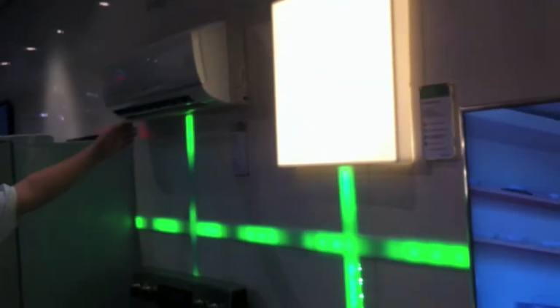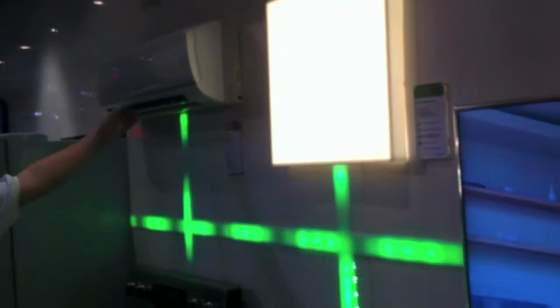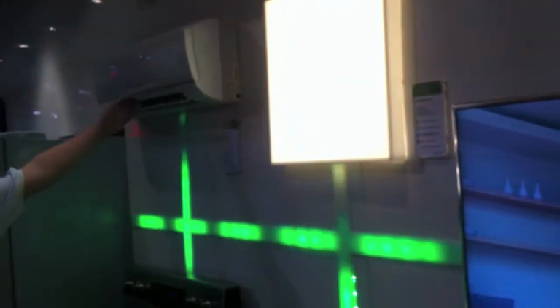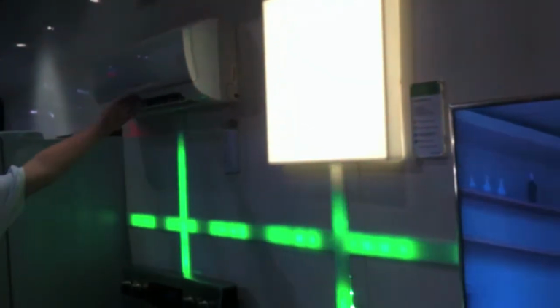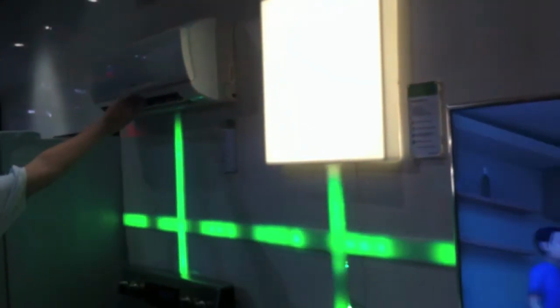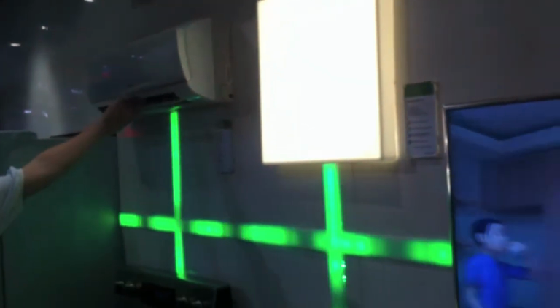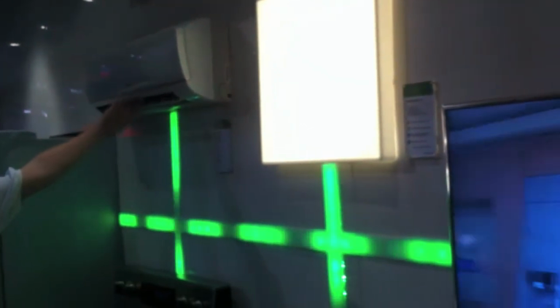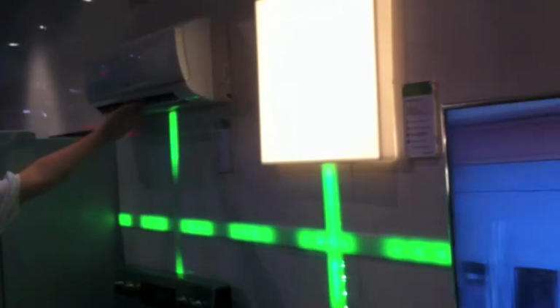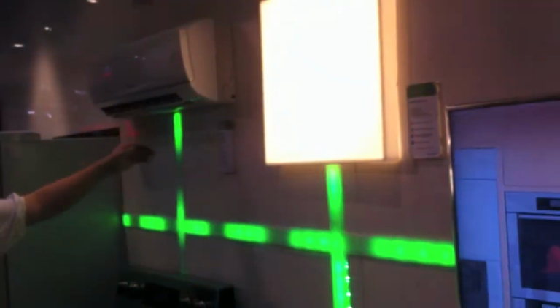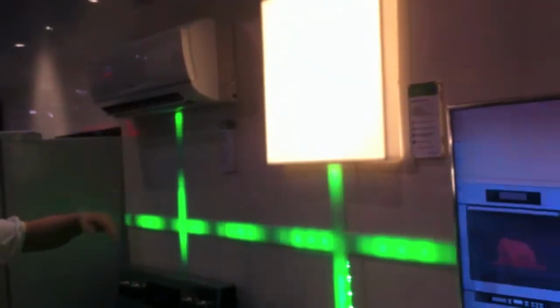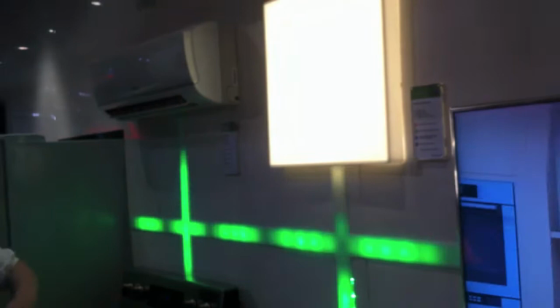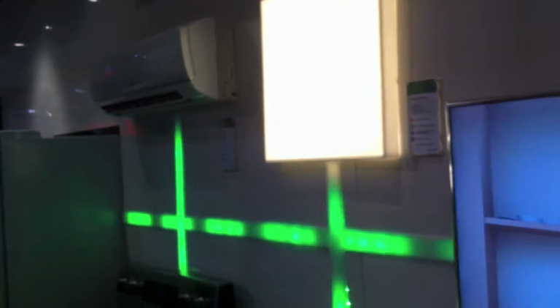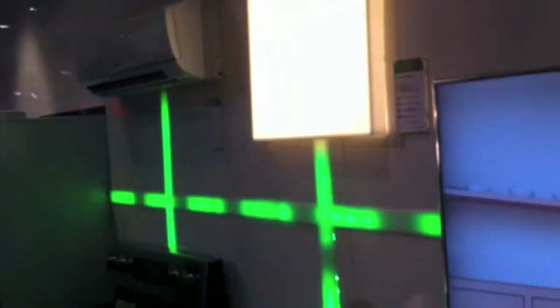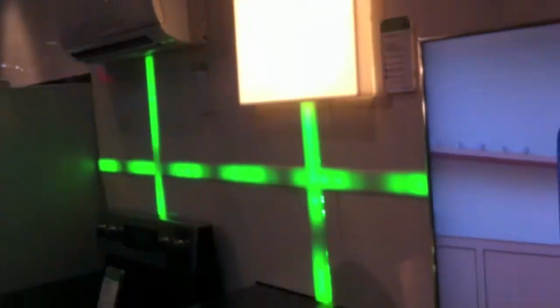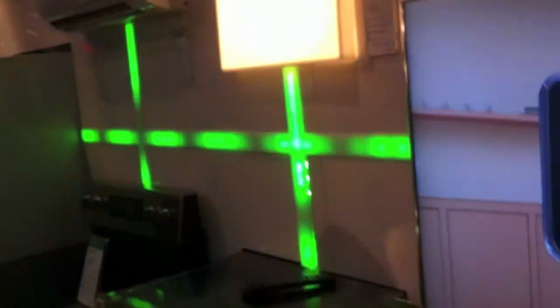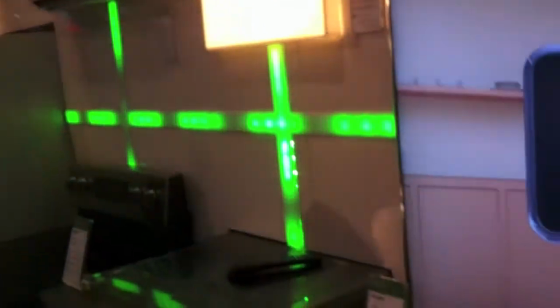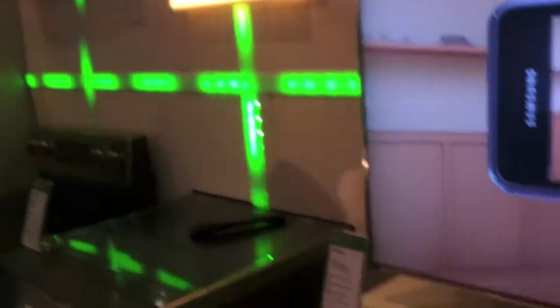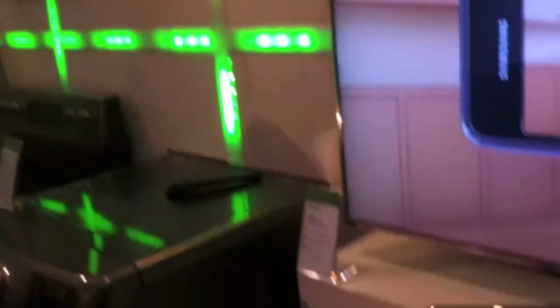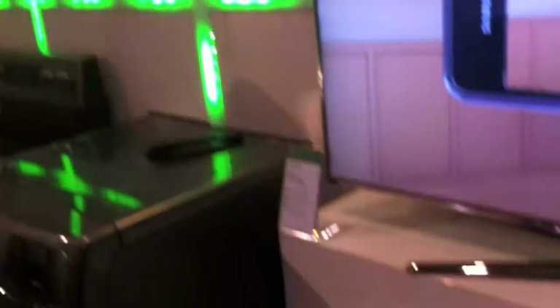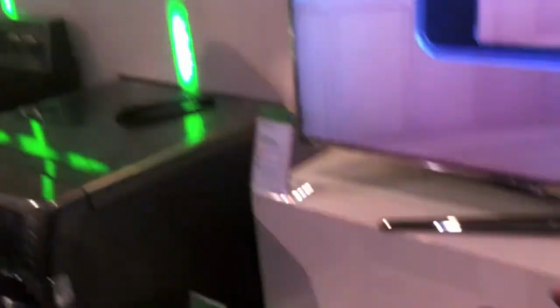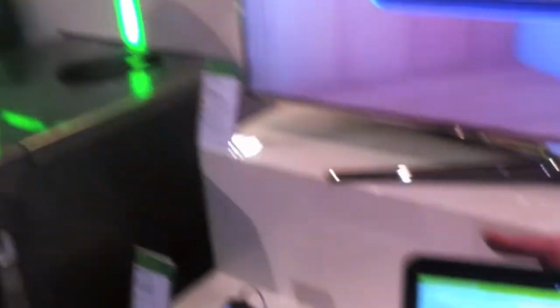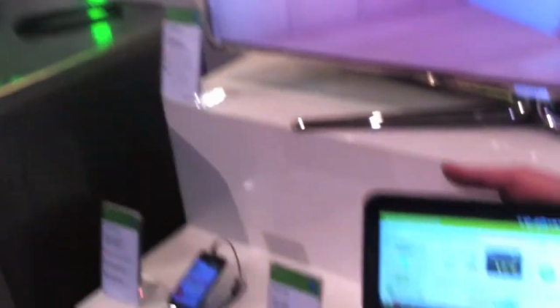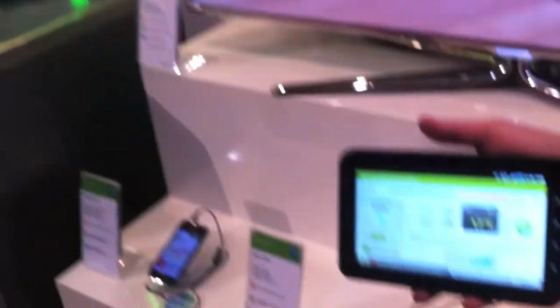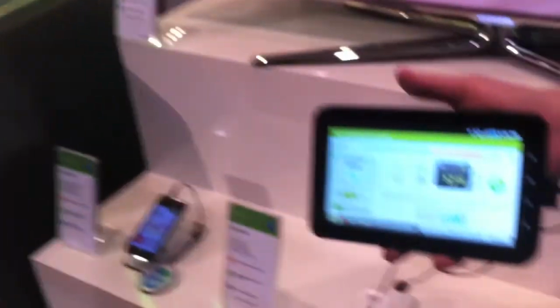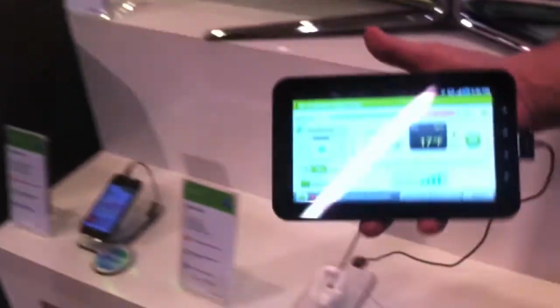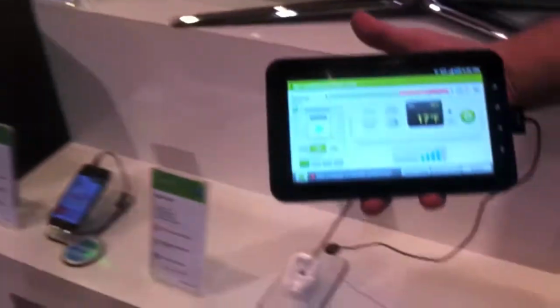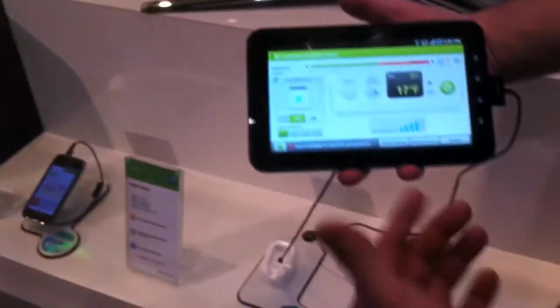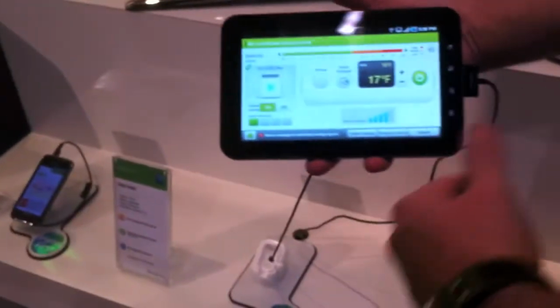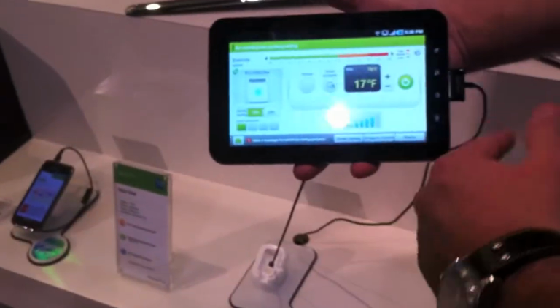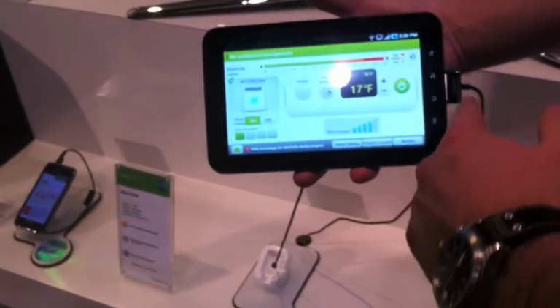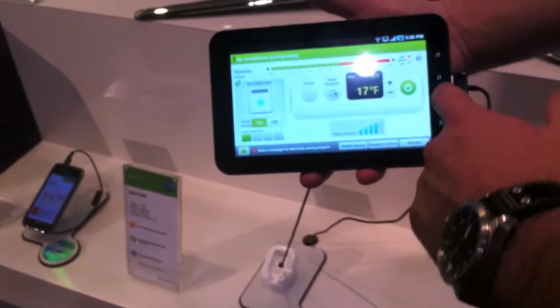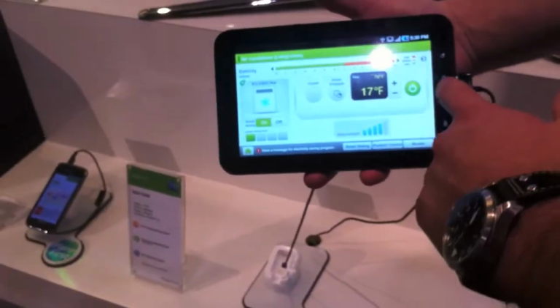Via Wi-Fi, I can control the temperature as well. It feels good.